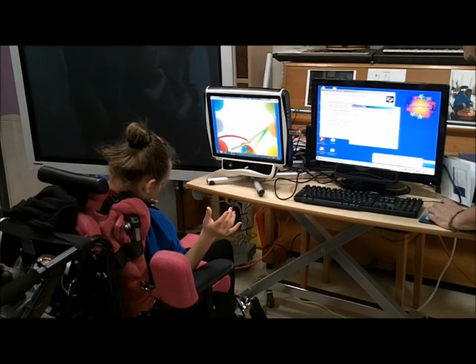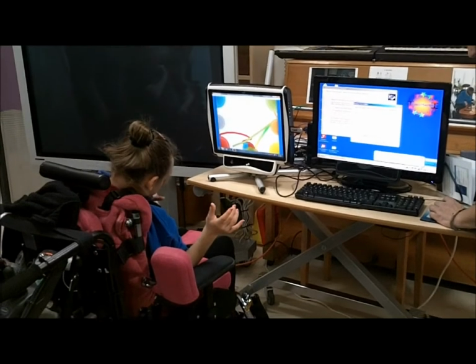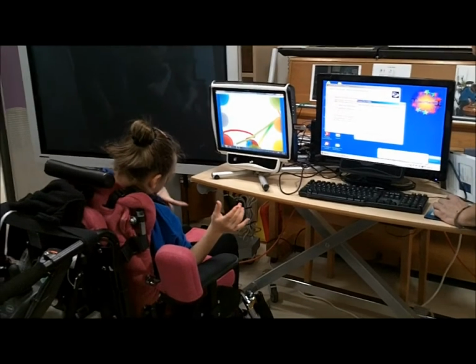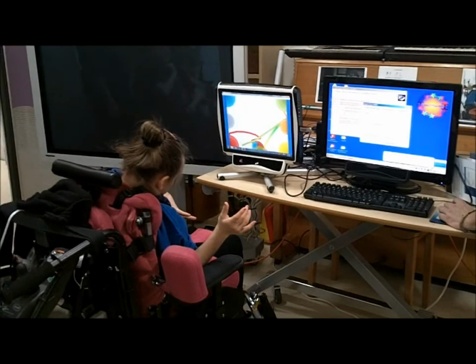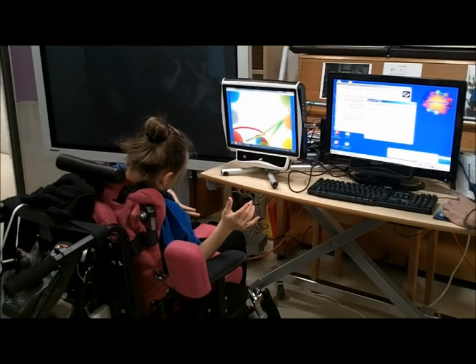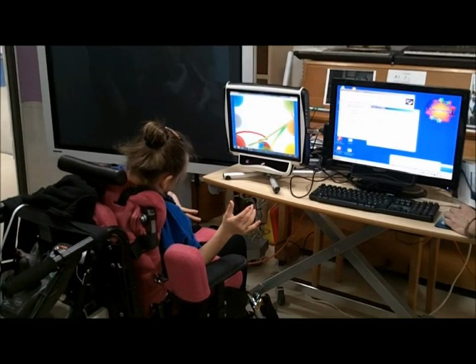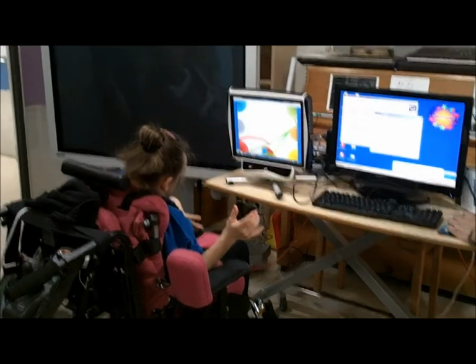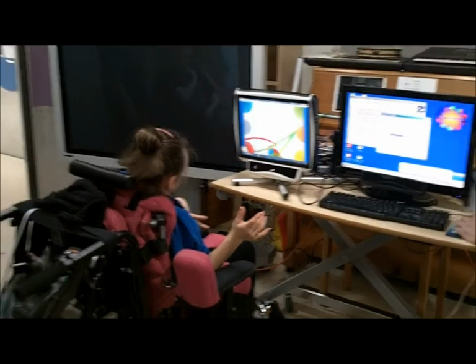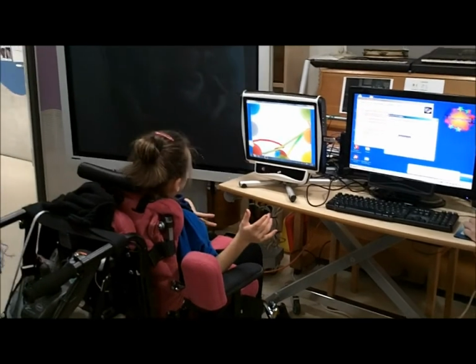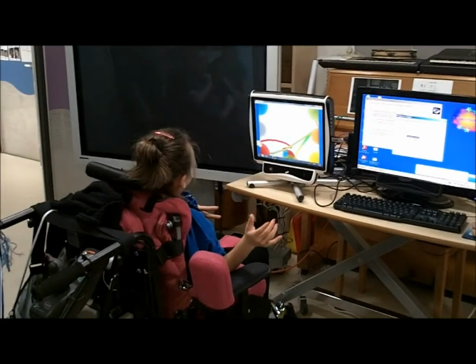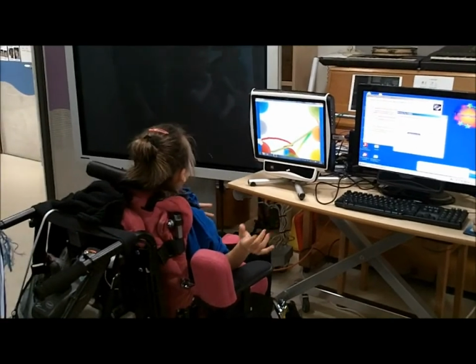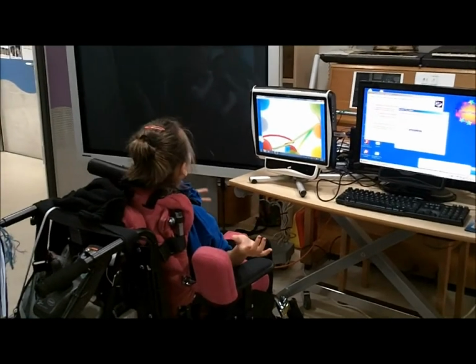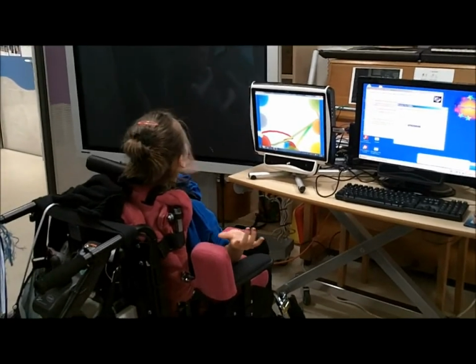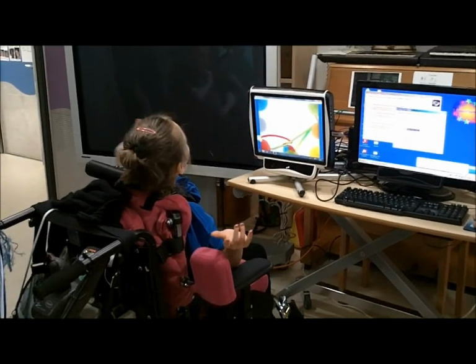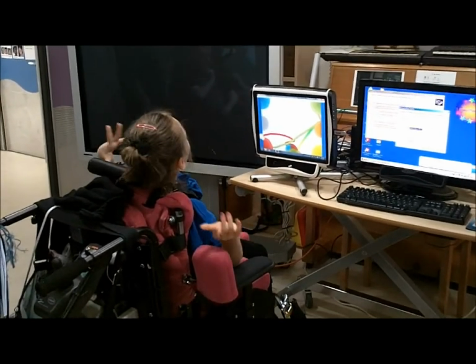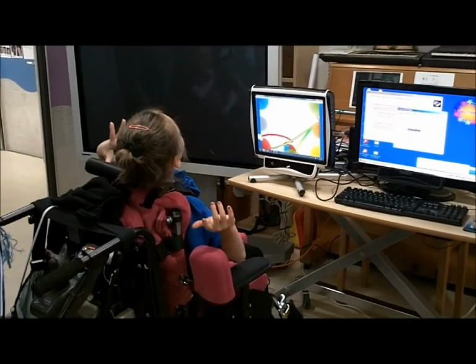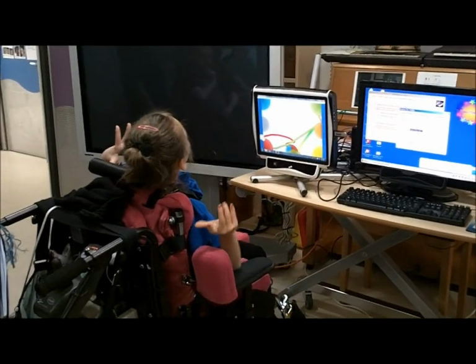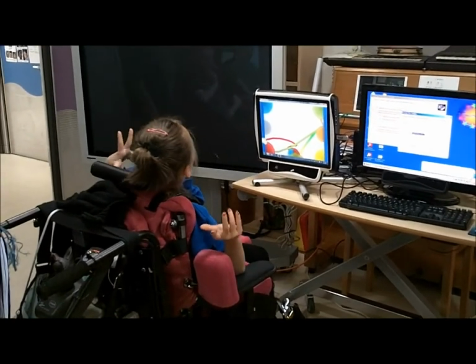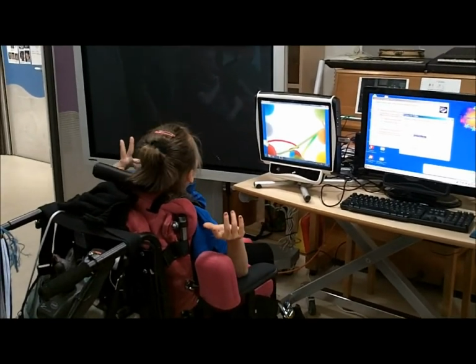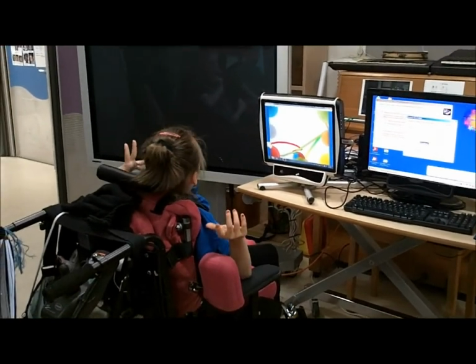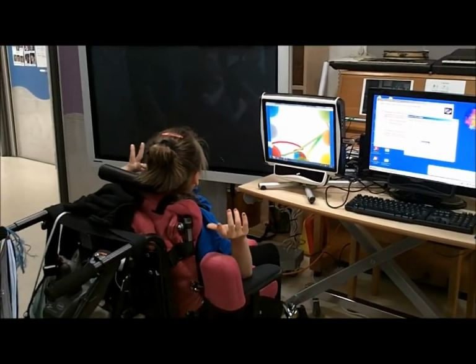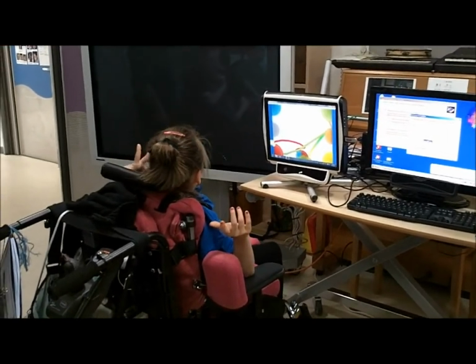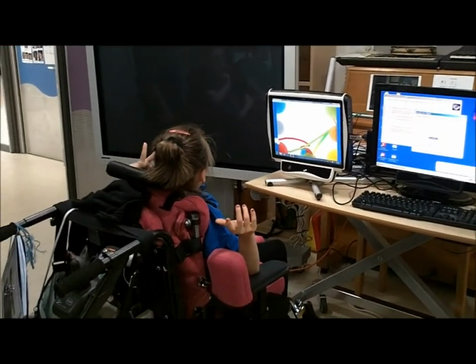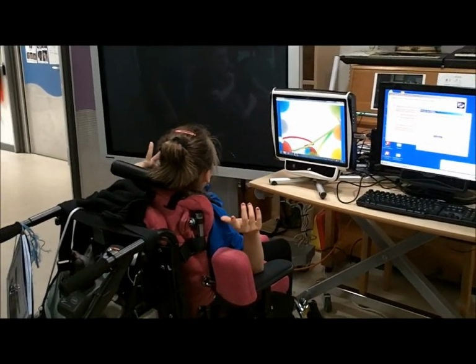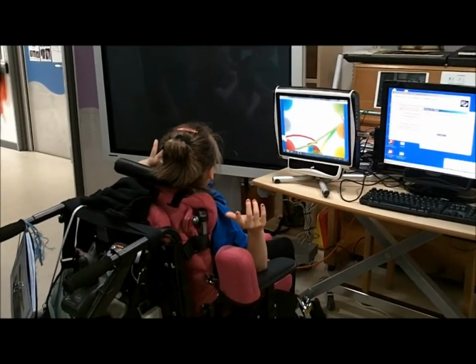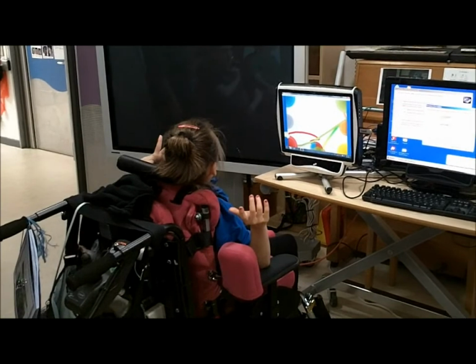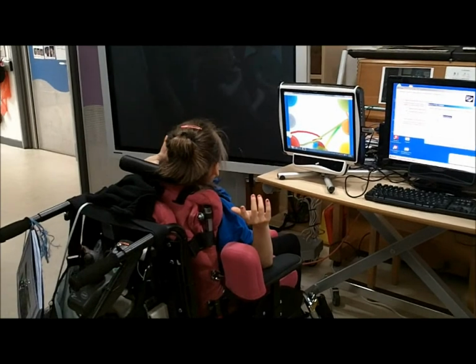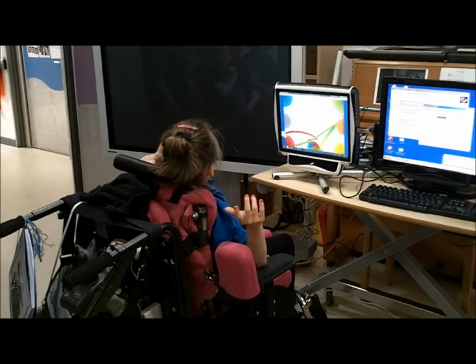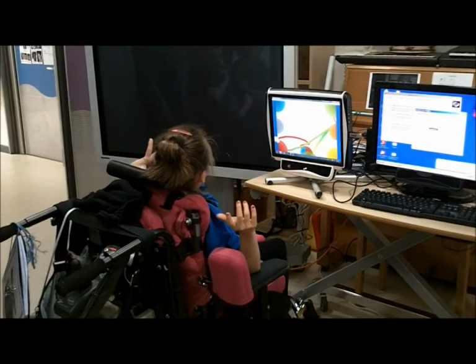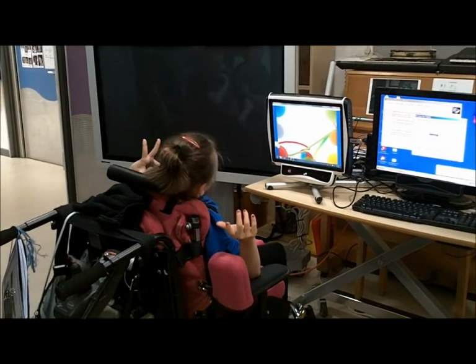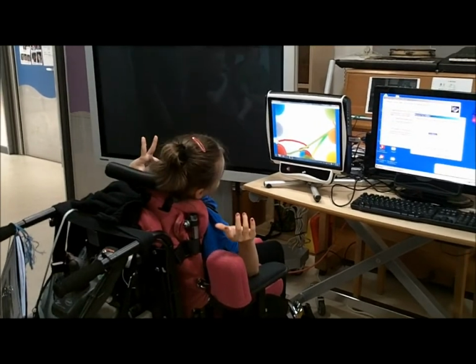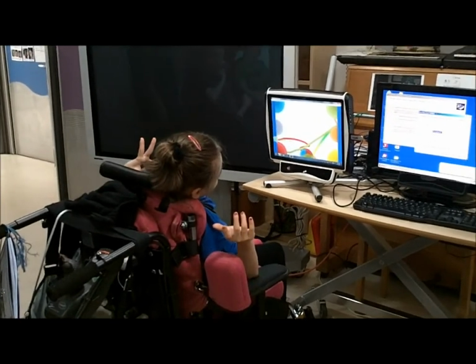Just playing with it, working out what they have to do to make it go — what position they need to get their head into to kind of get it into those places.